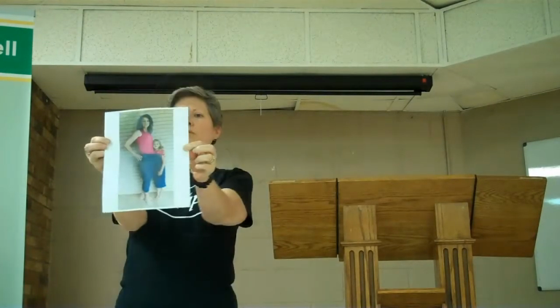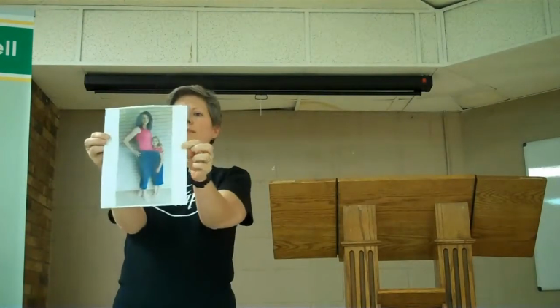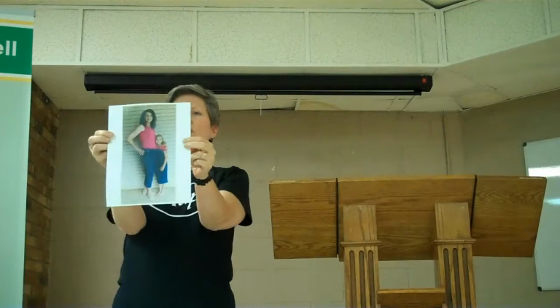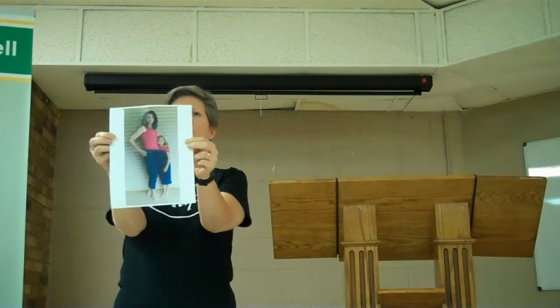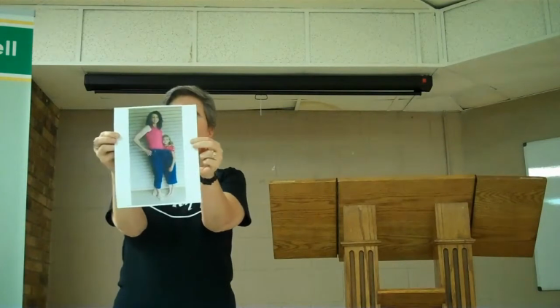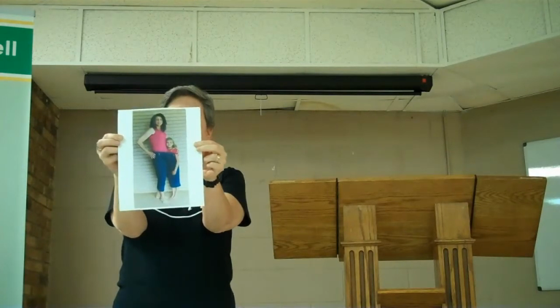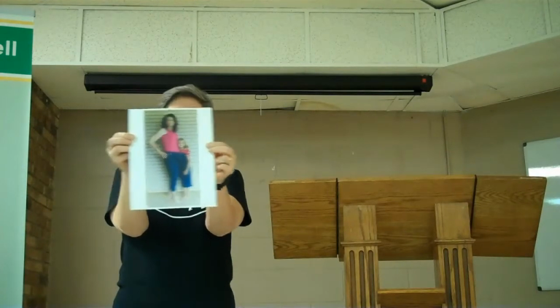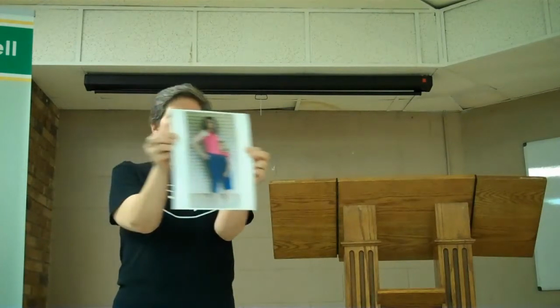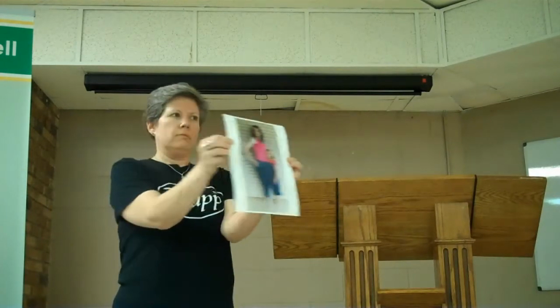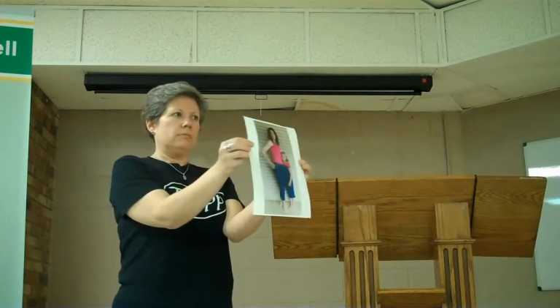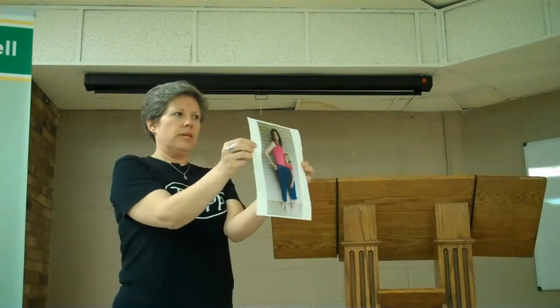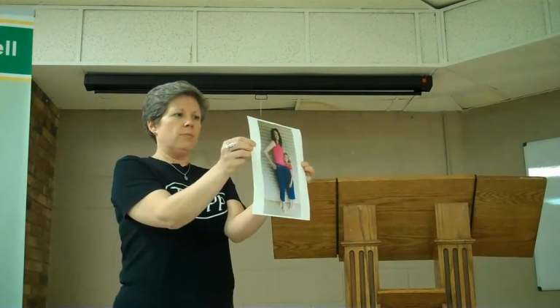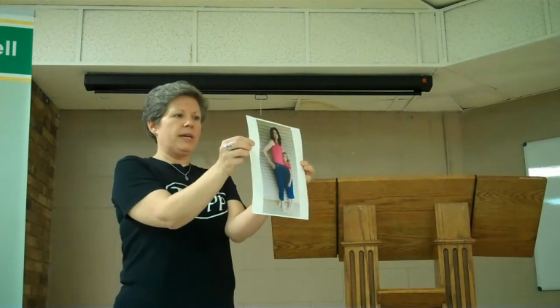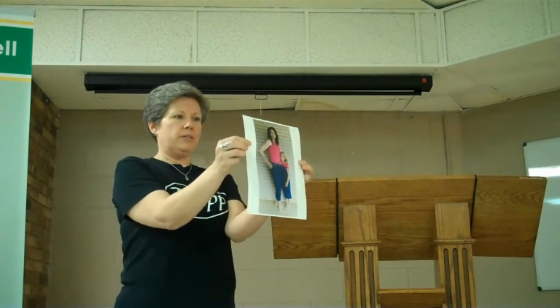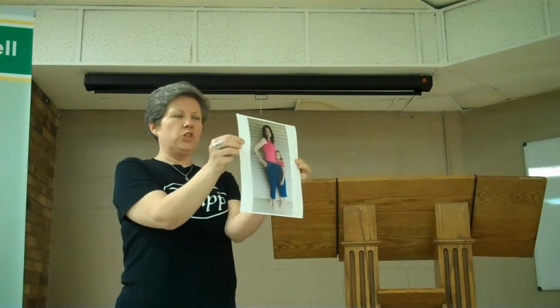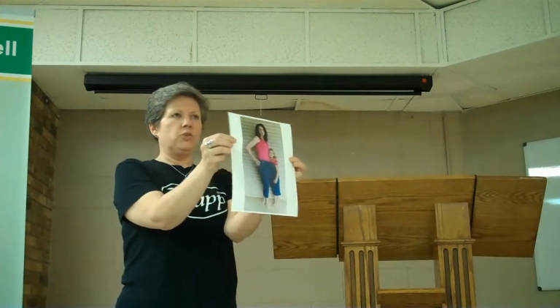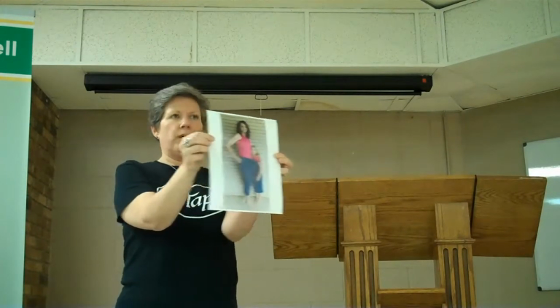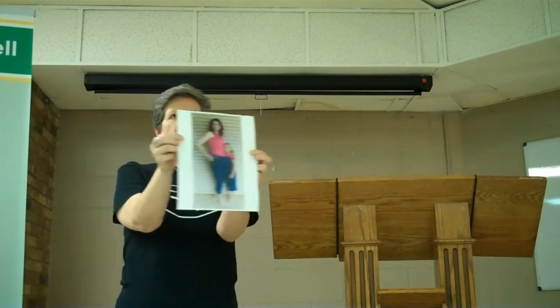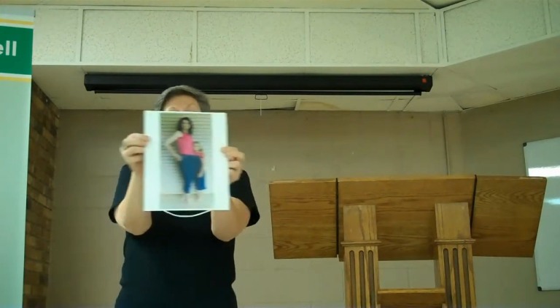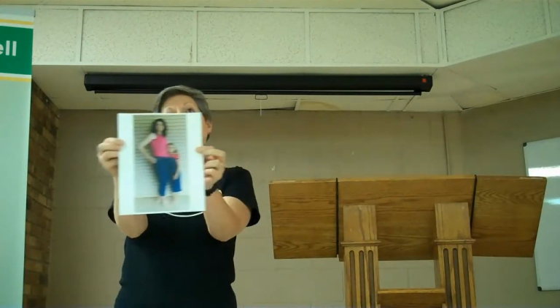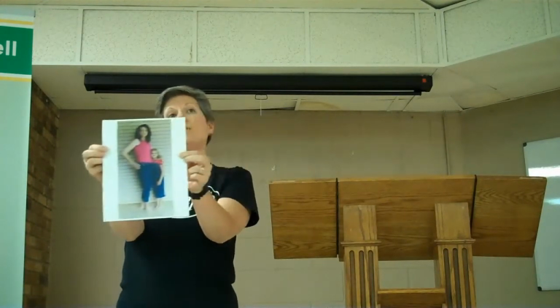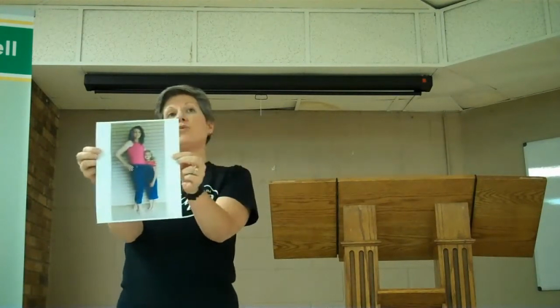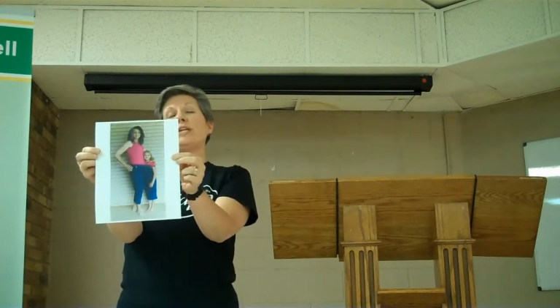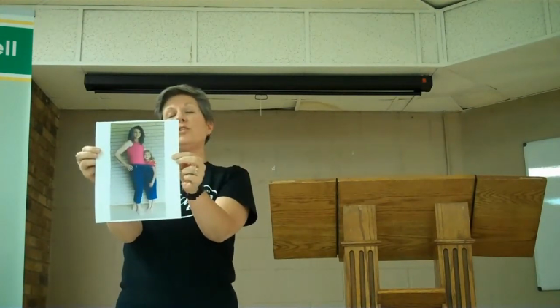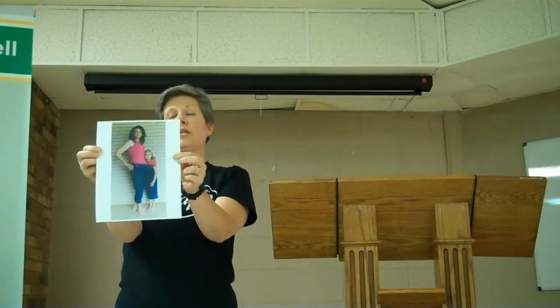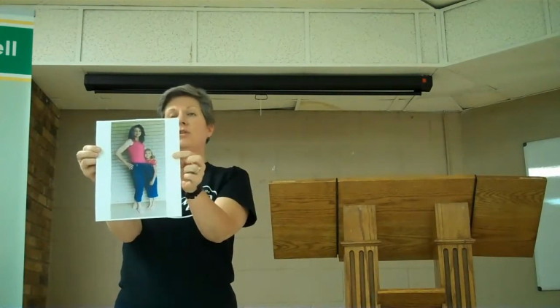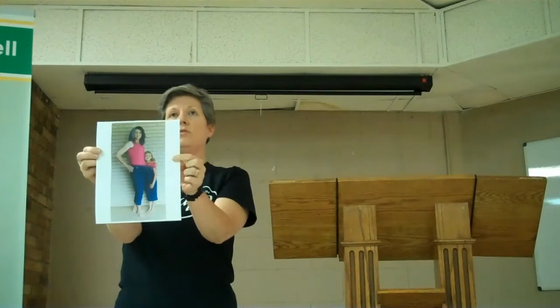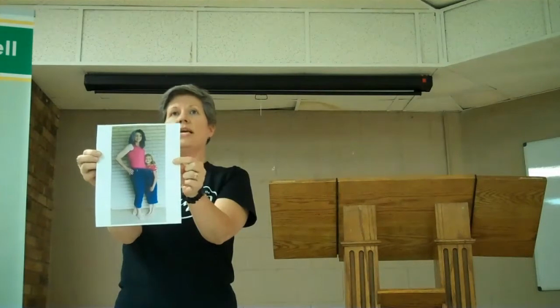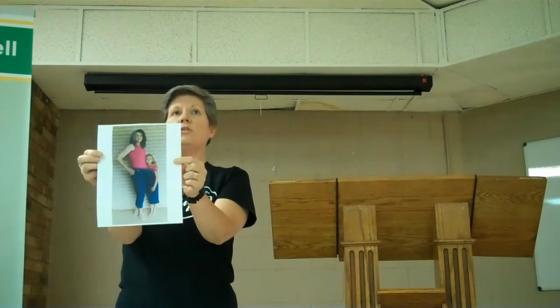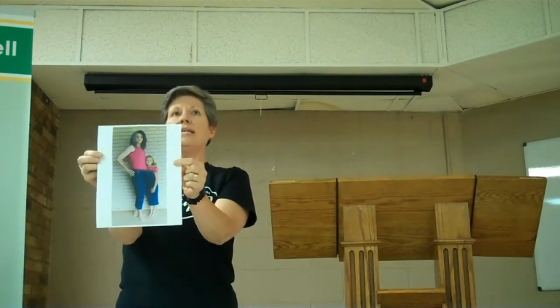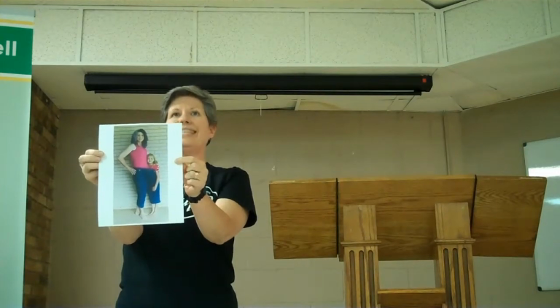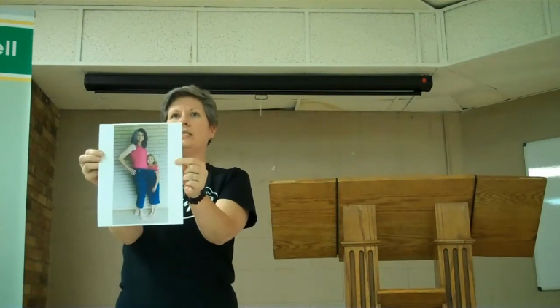Charlotte was able to get into the pants that she used to wear. She went from a 22W down to a size 6.